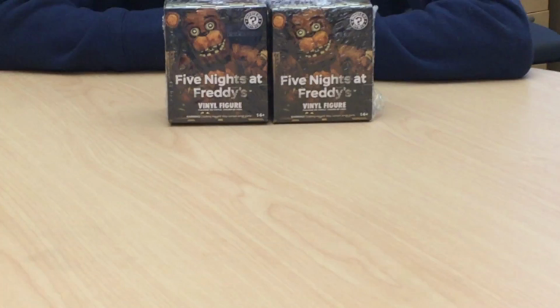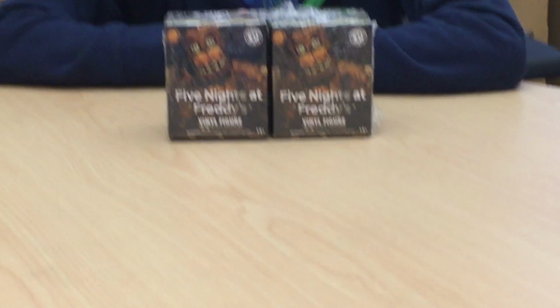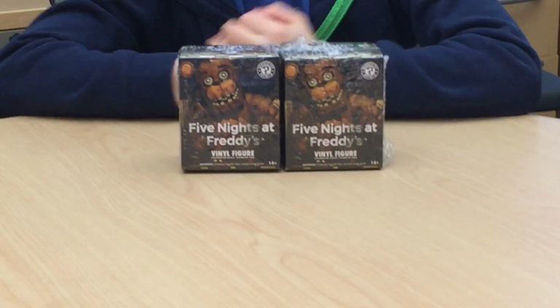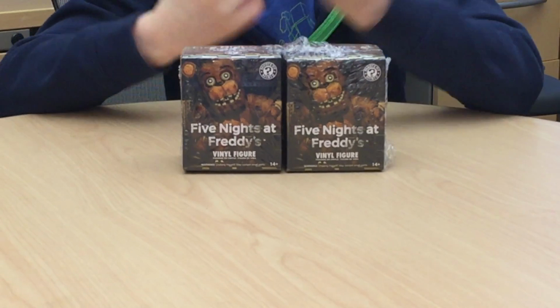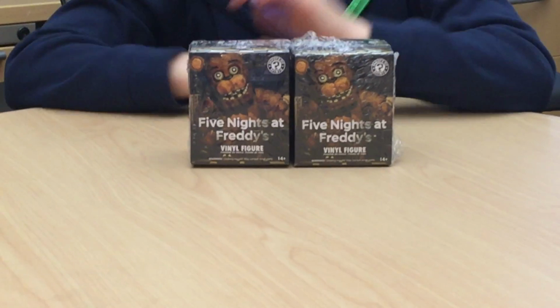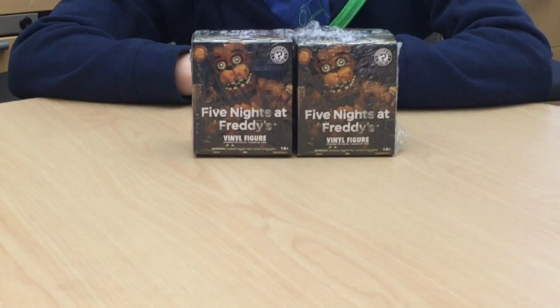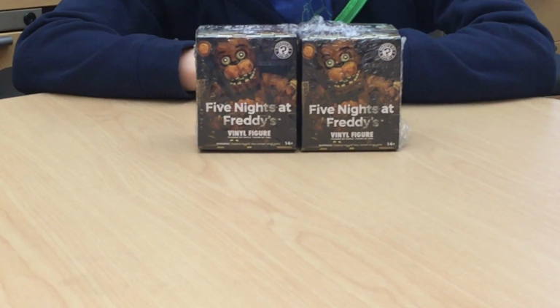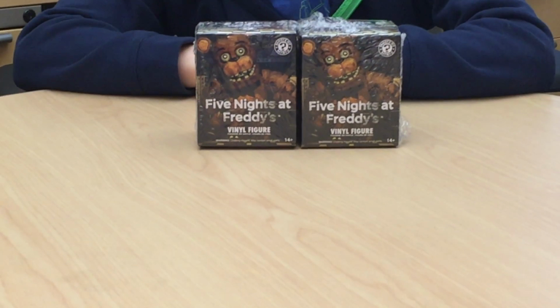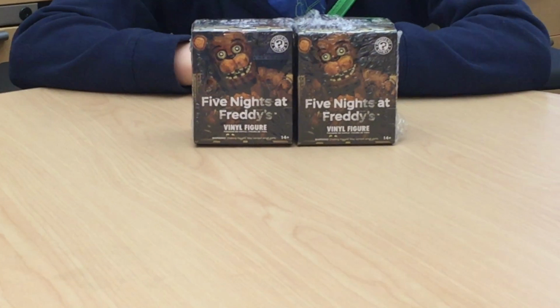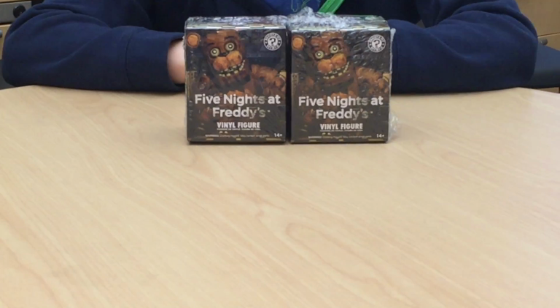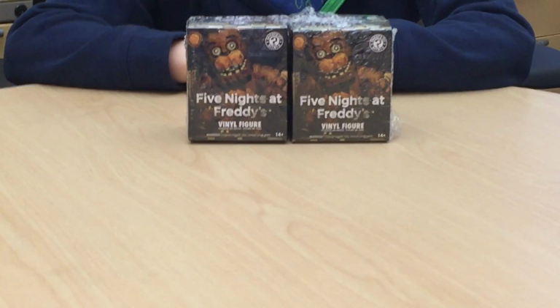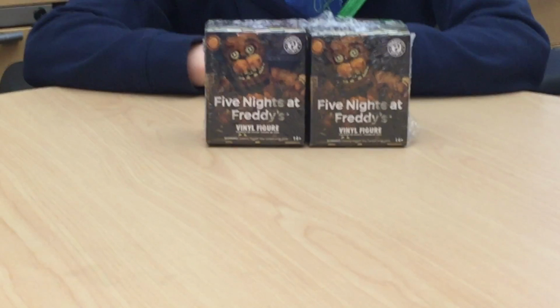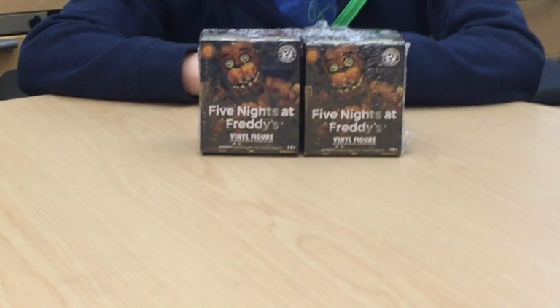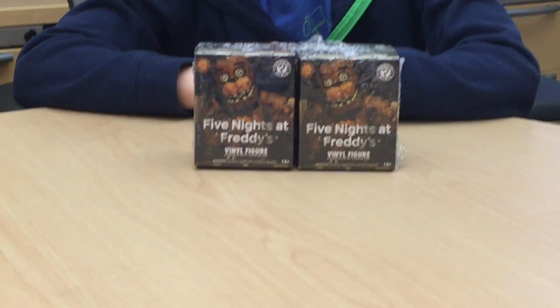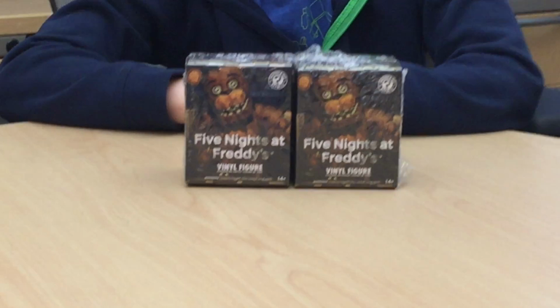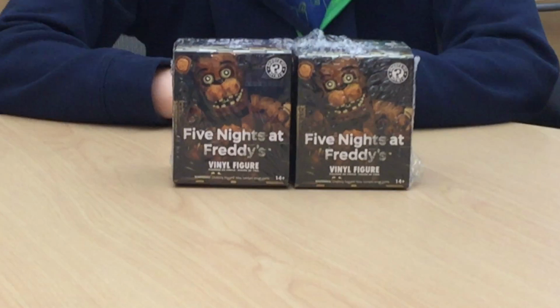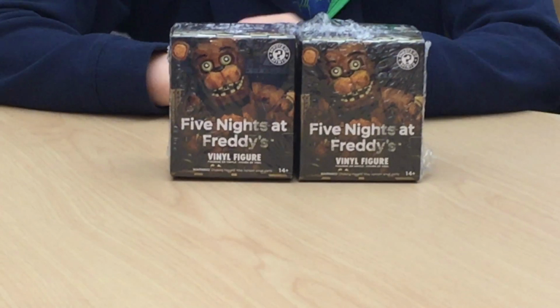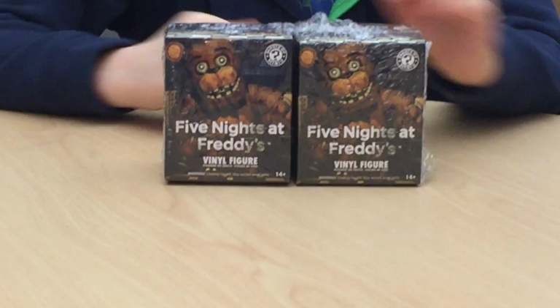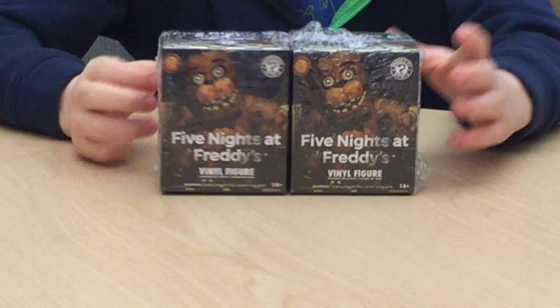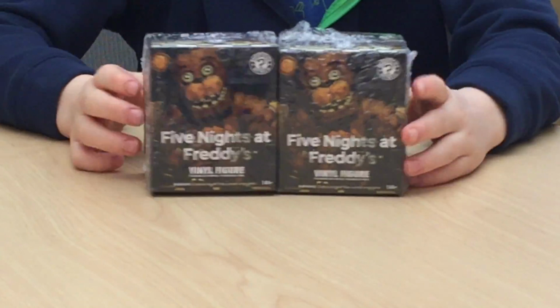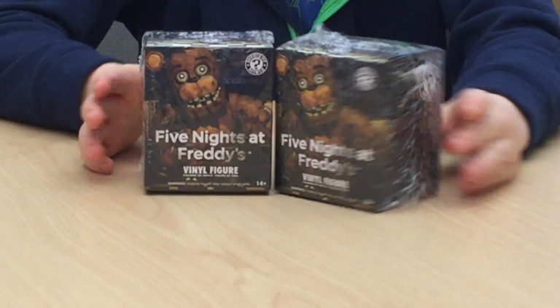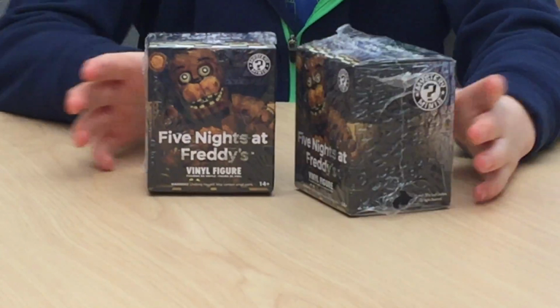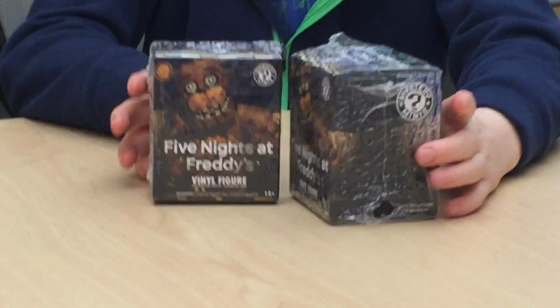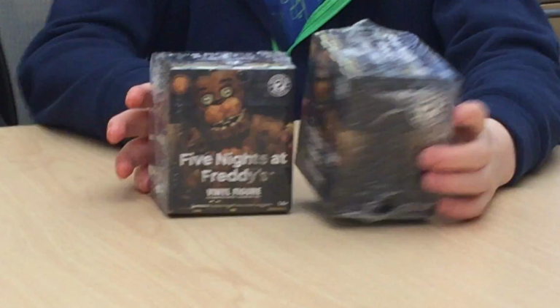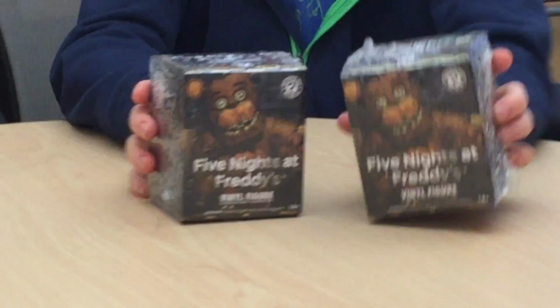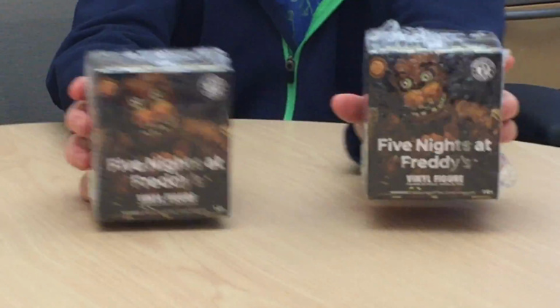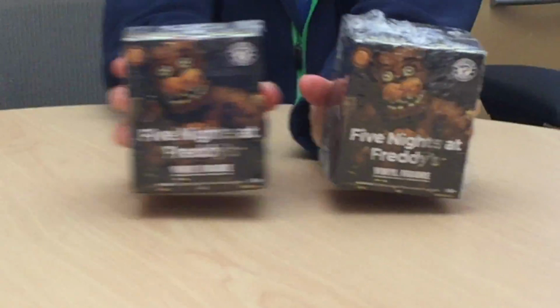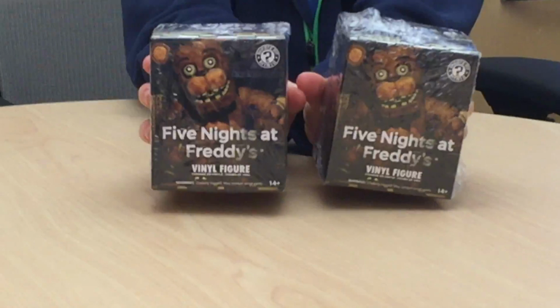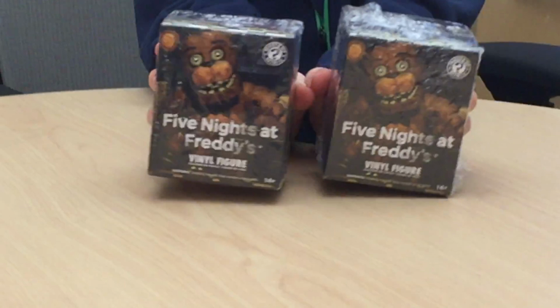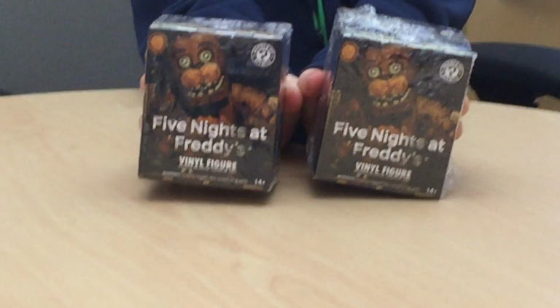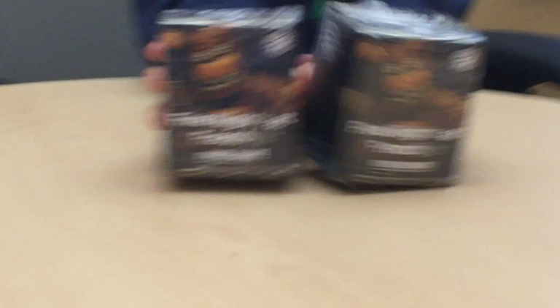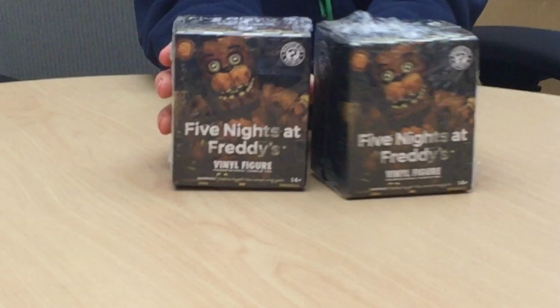Hey everybody, this is Rebel Cheat and today we're gonna be unboxing Five Nights at Freddy's Final Figures.